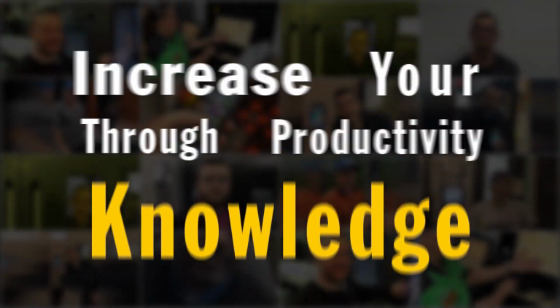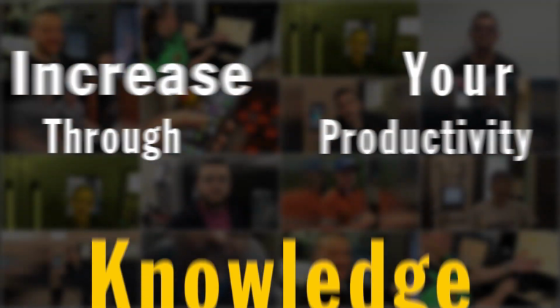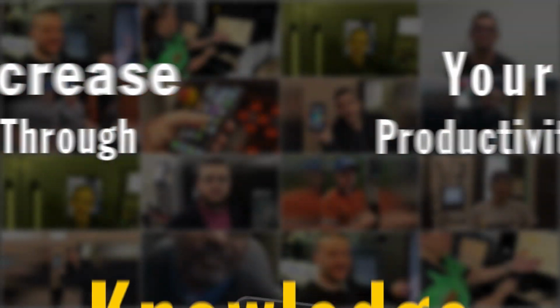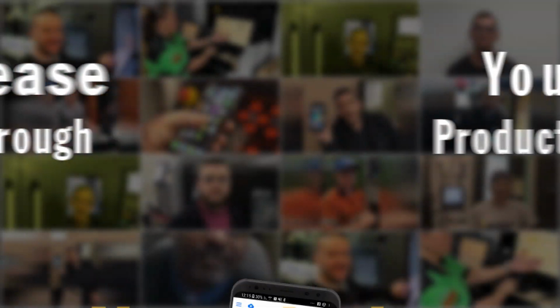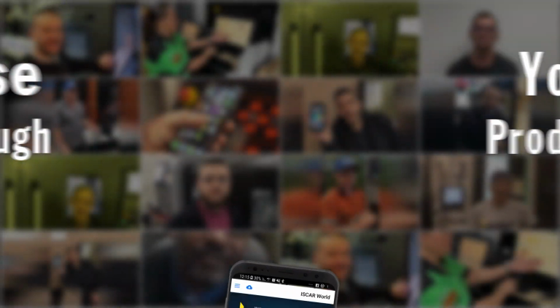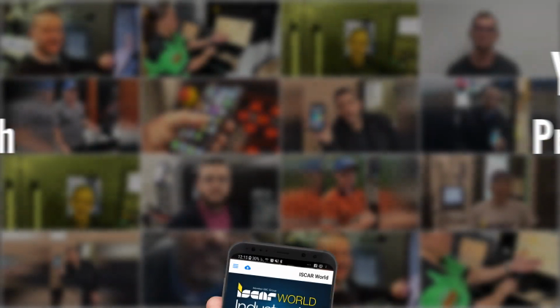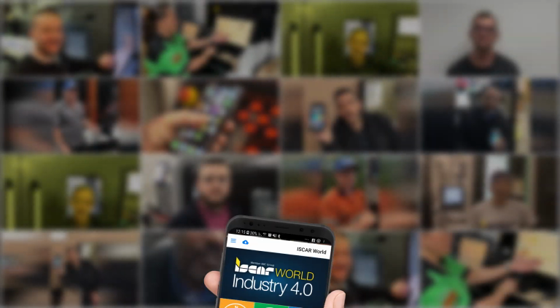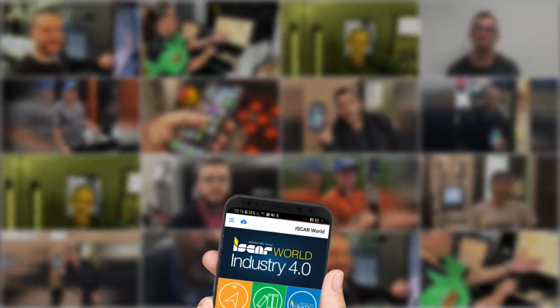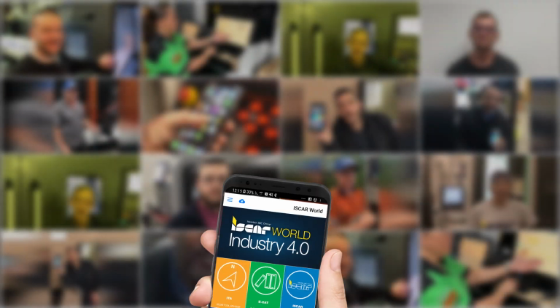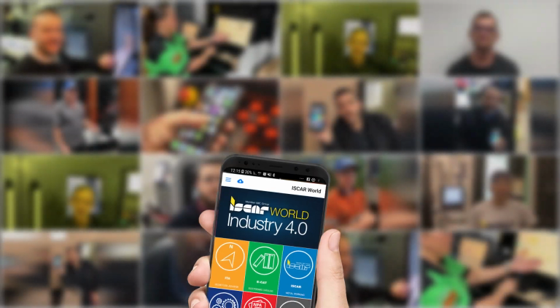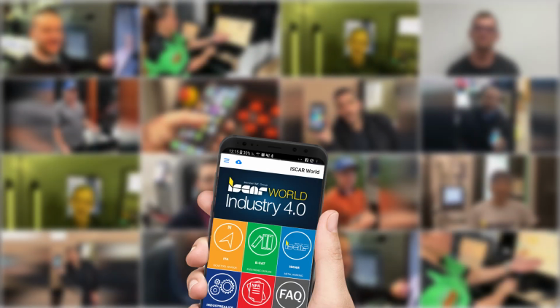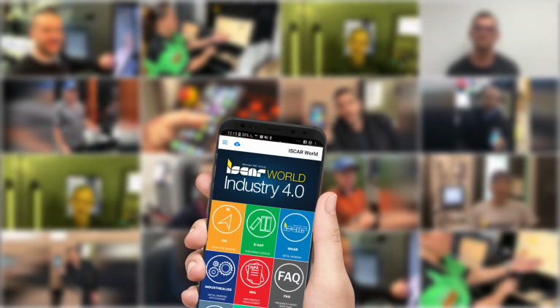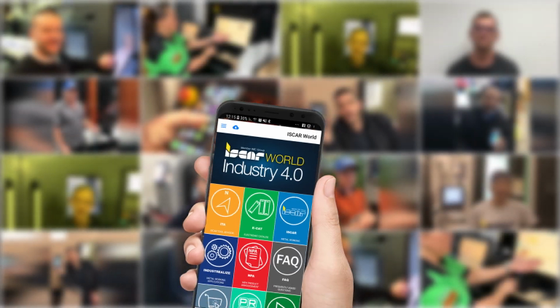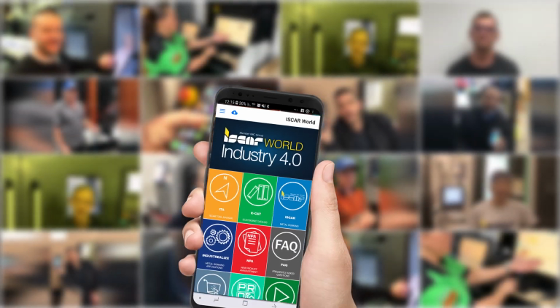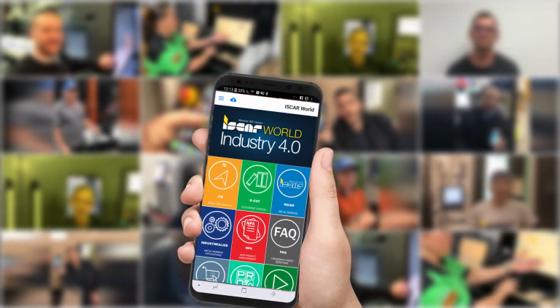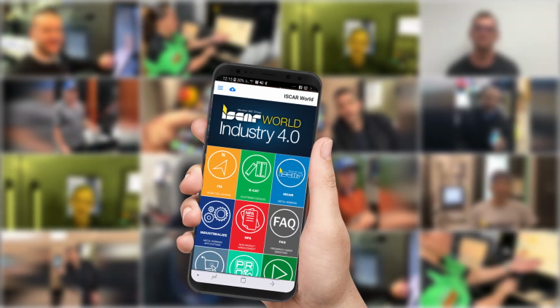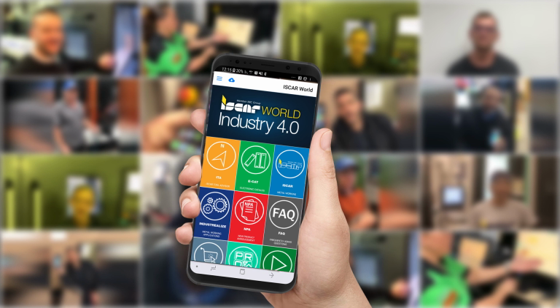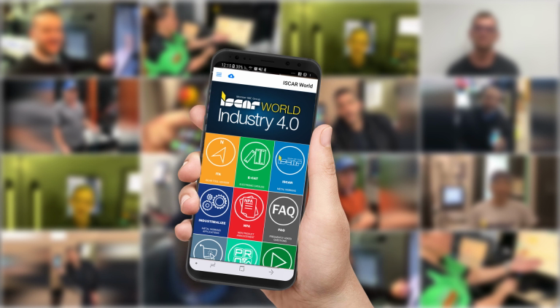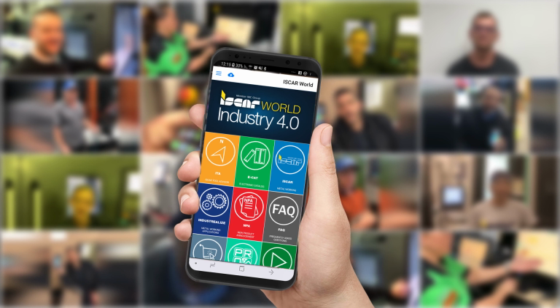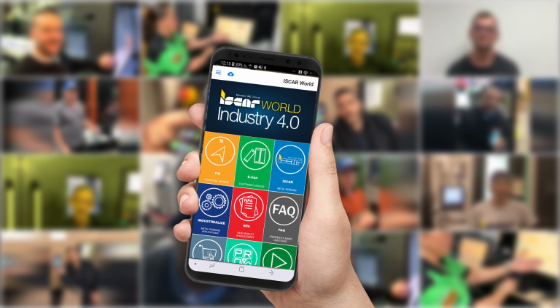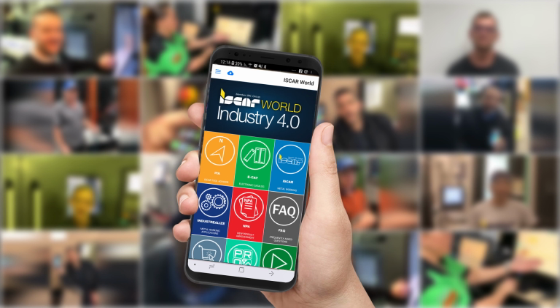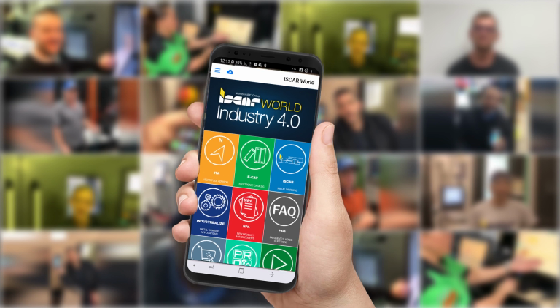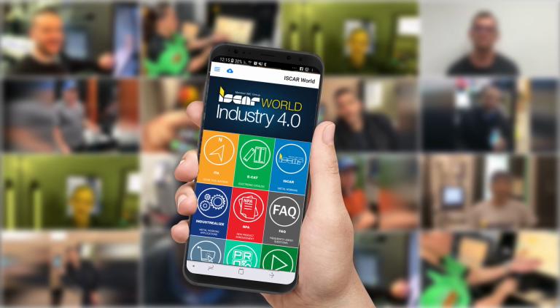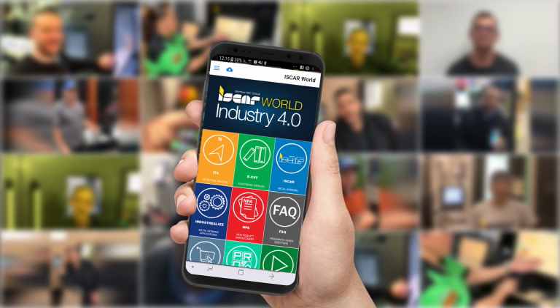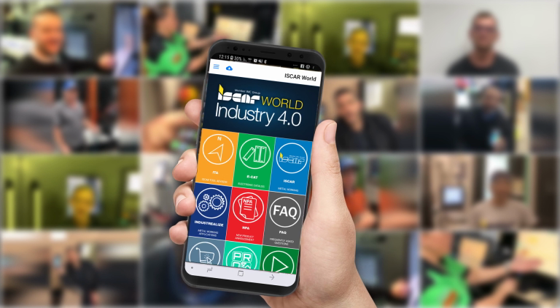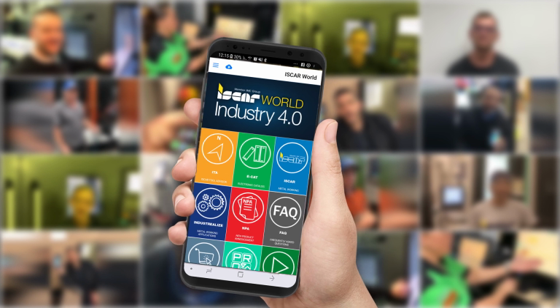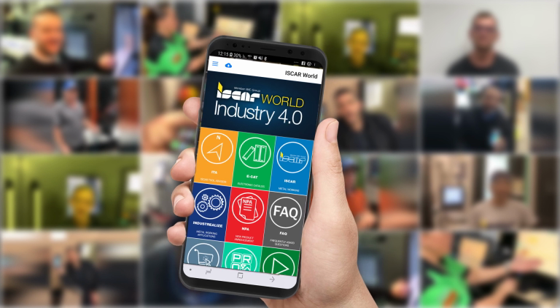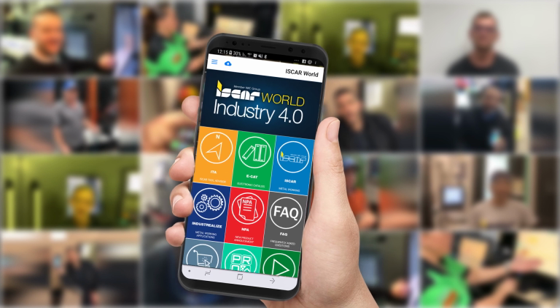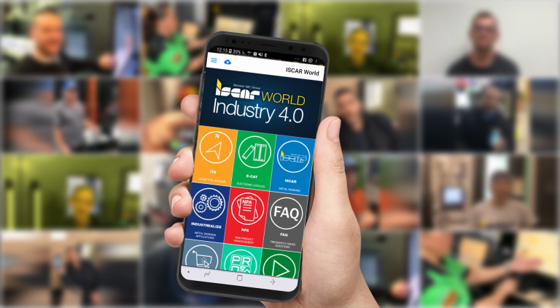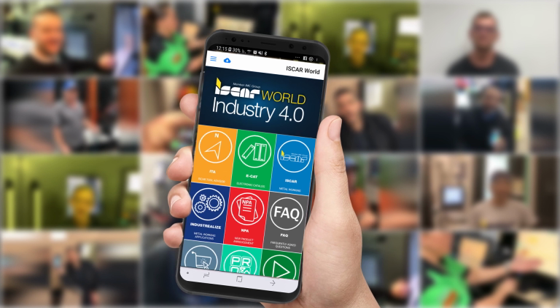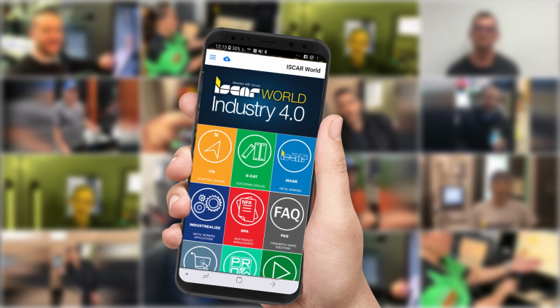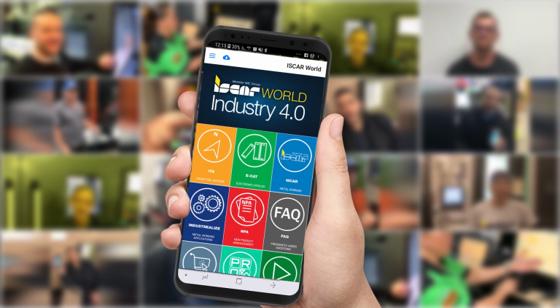Iskar World. Increase your productivity through knowledge with a wide array of applications.